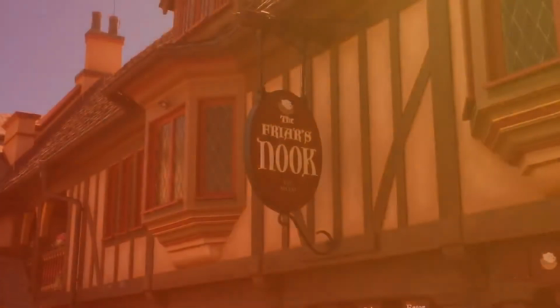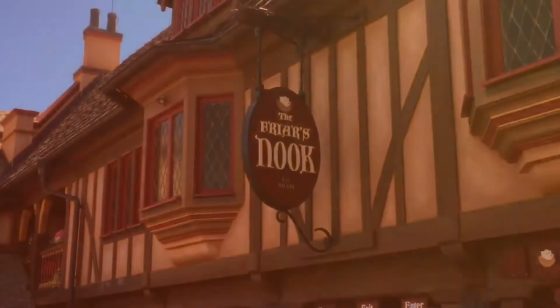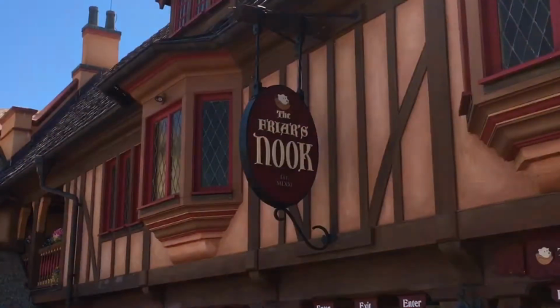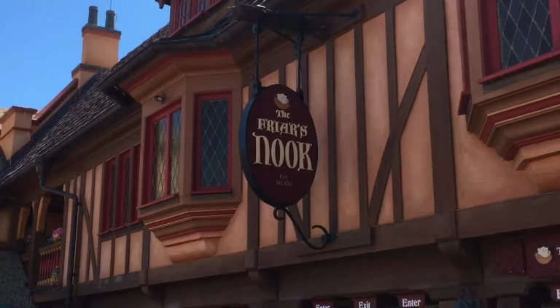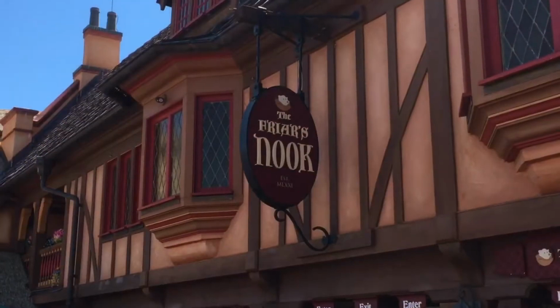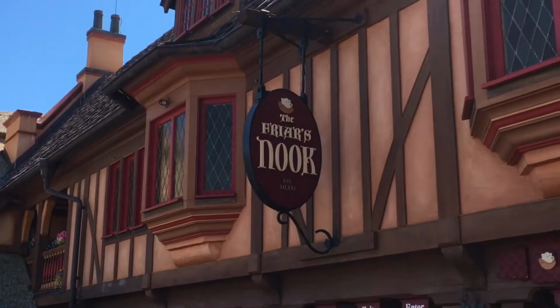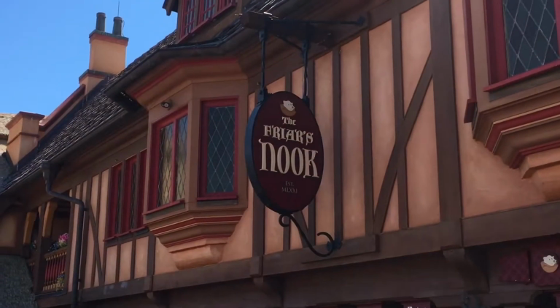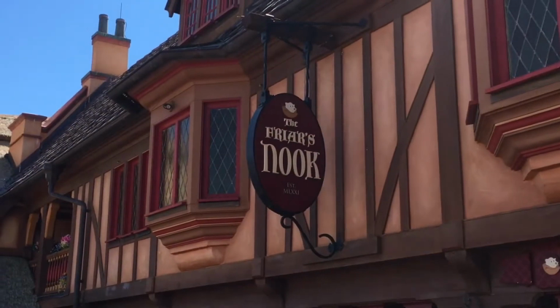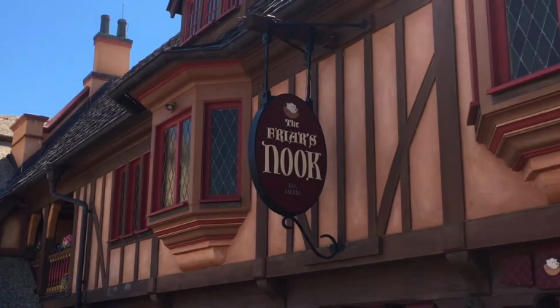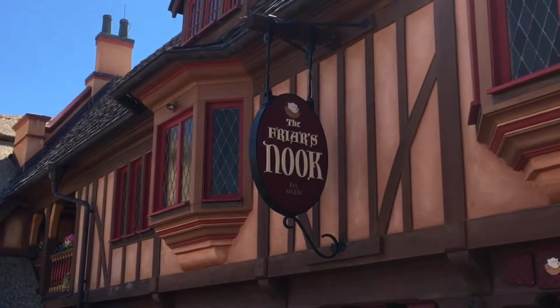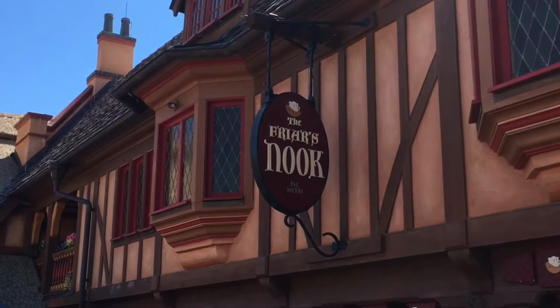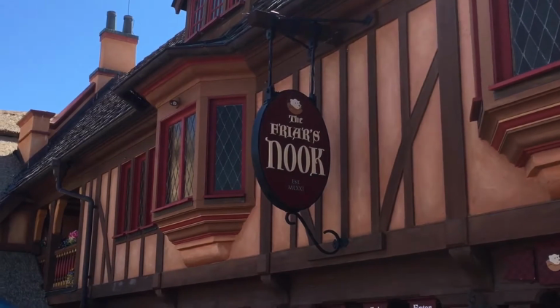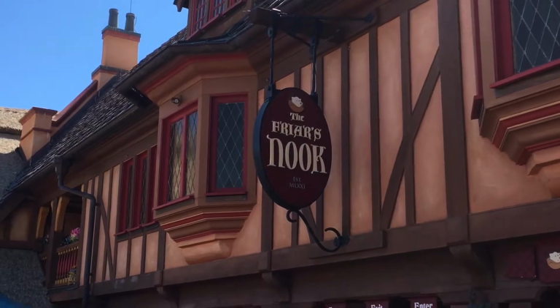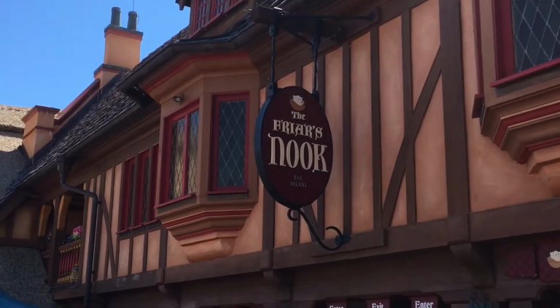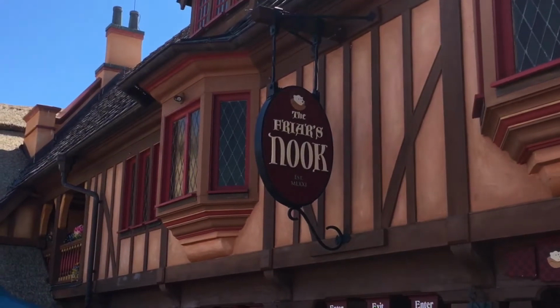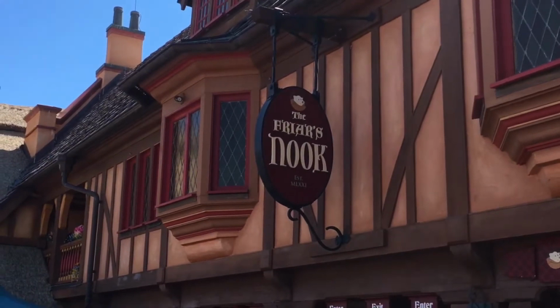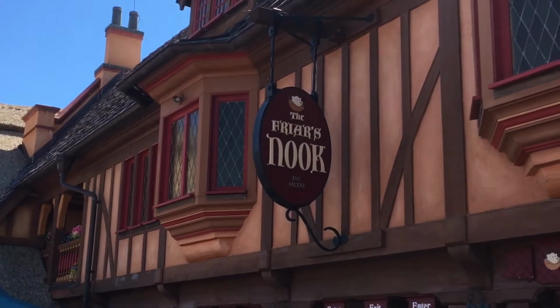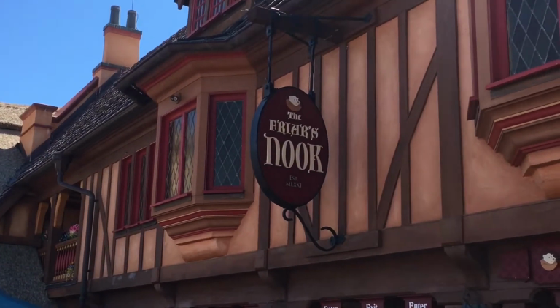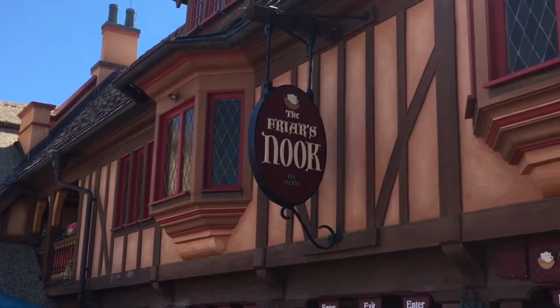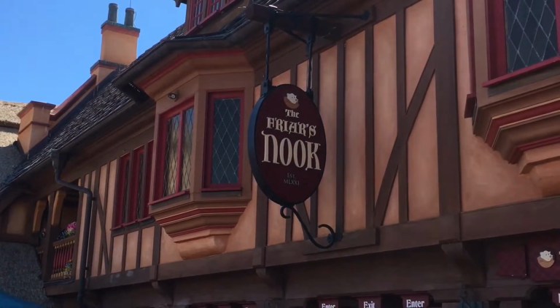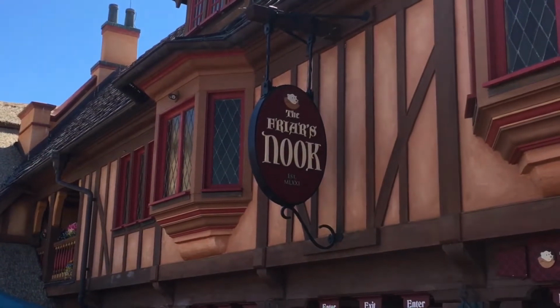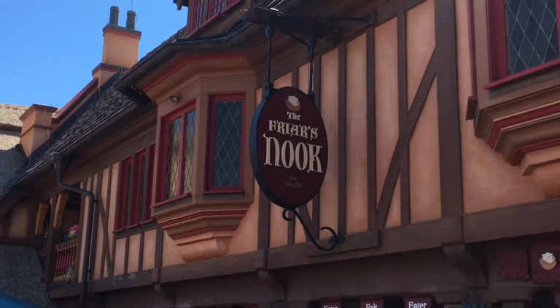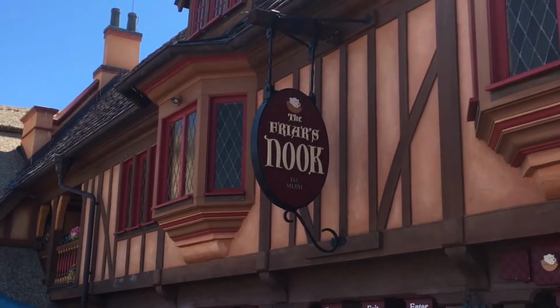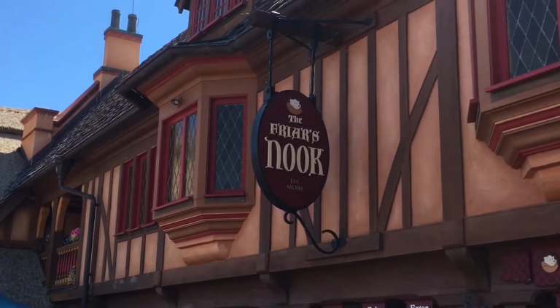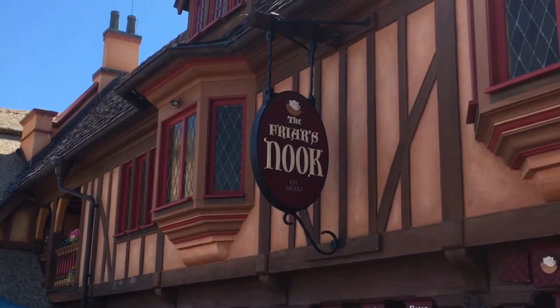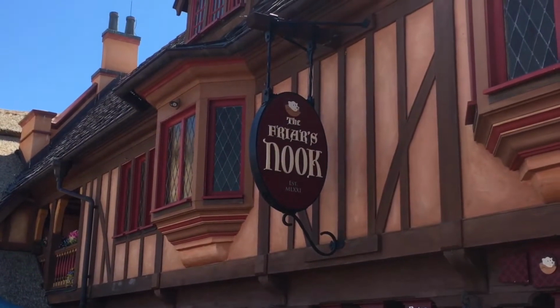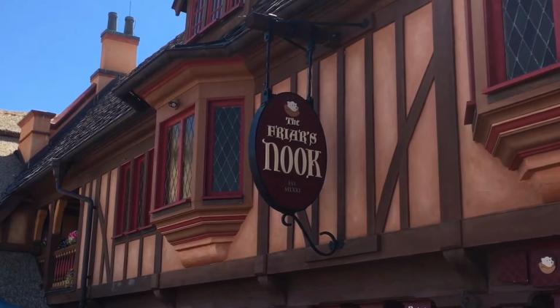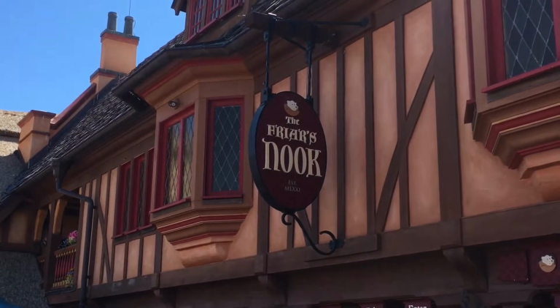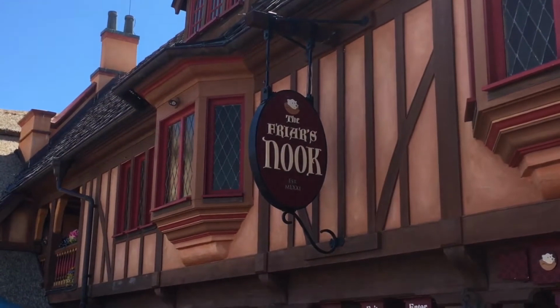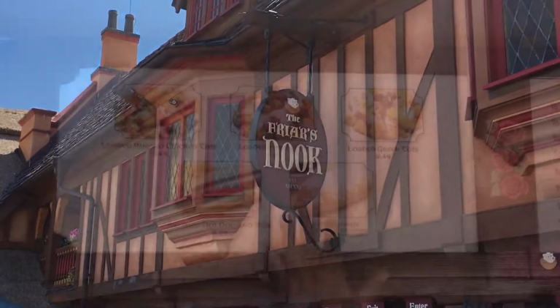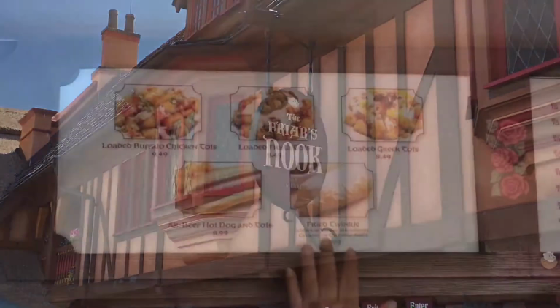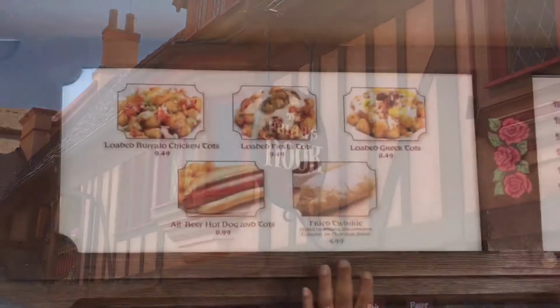All right, we are going to try some food here at the Friar's Nook. They got some new menu items and we're excited to try it, so let's go.